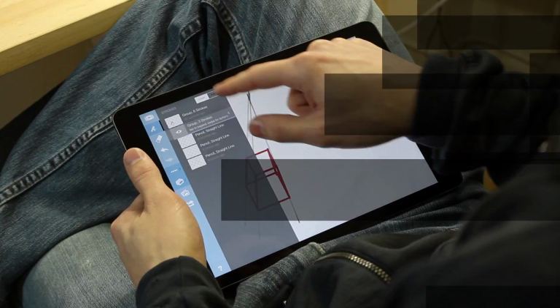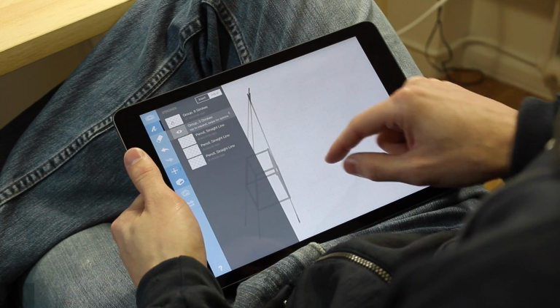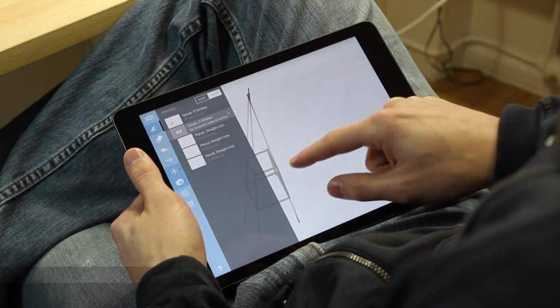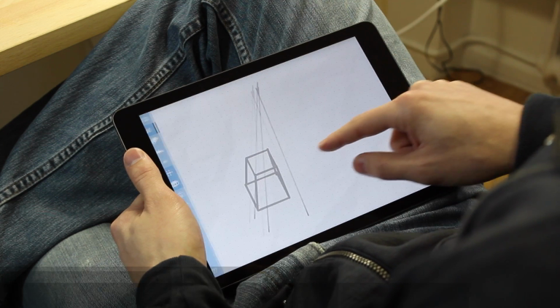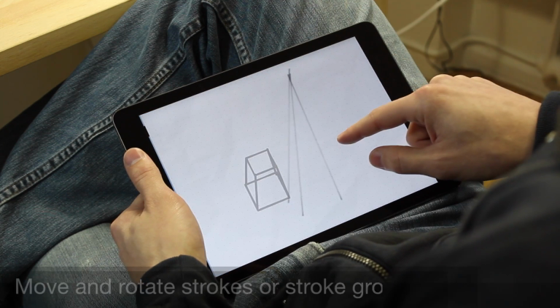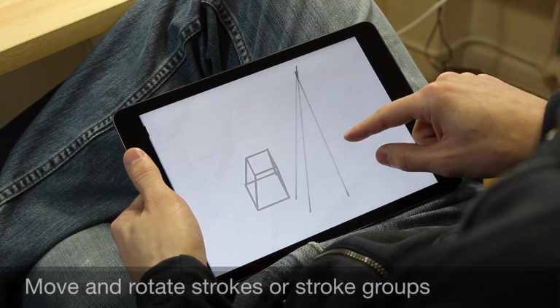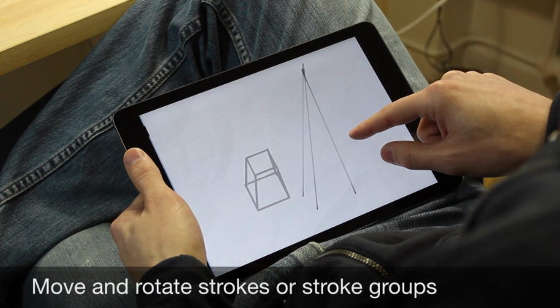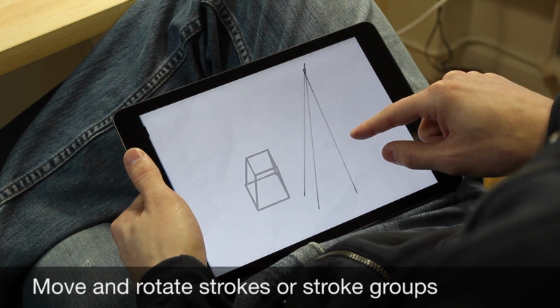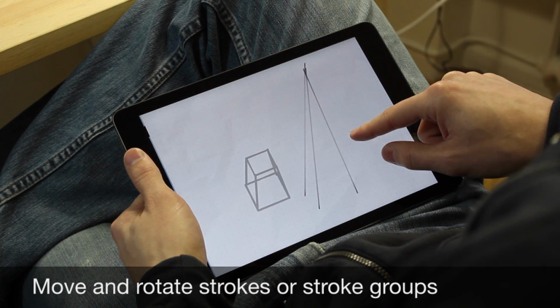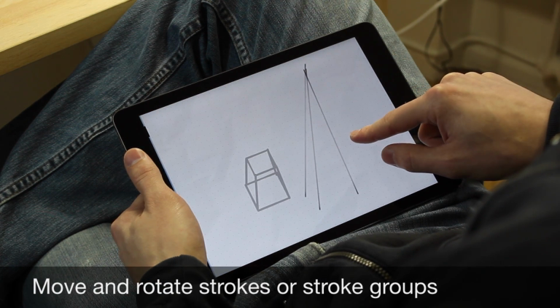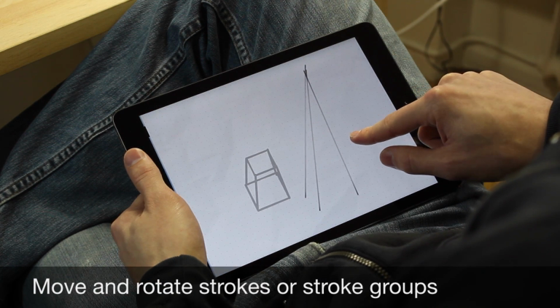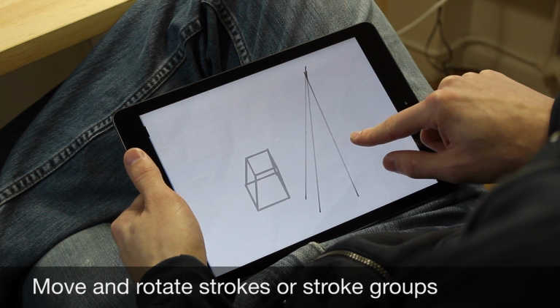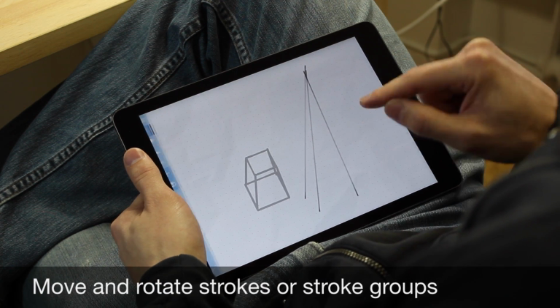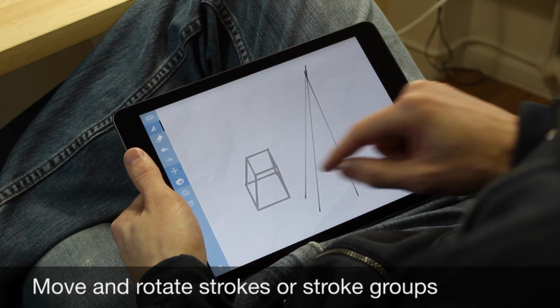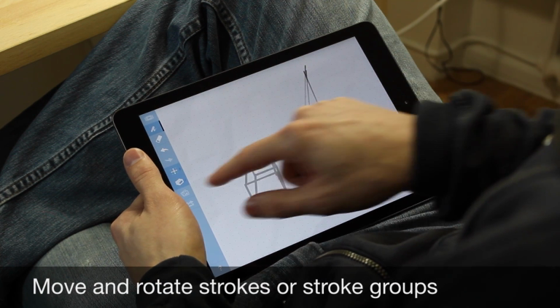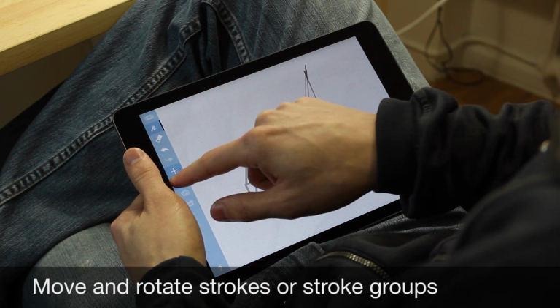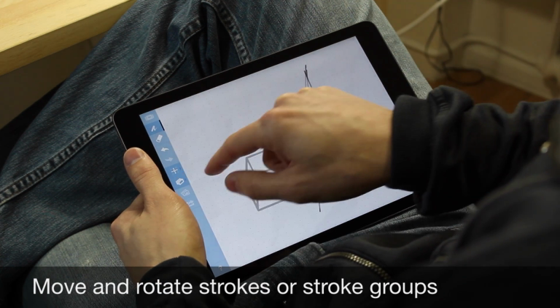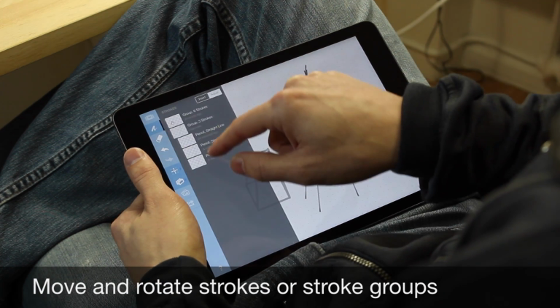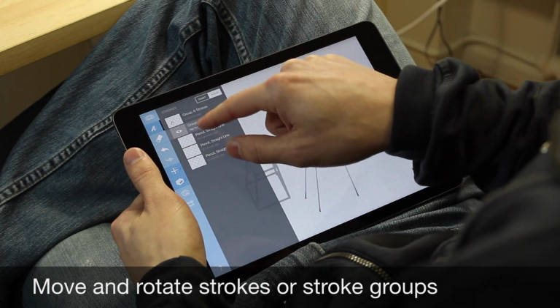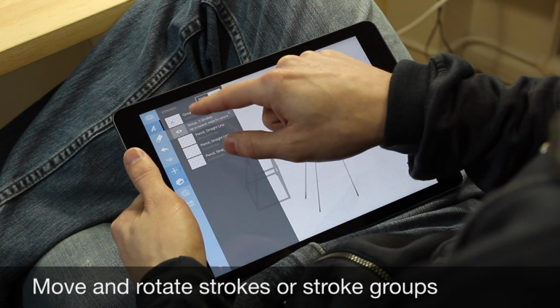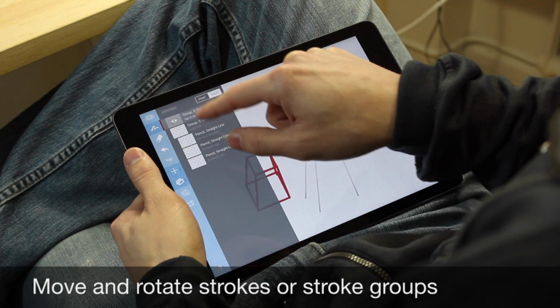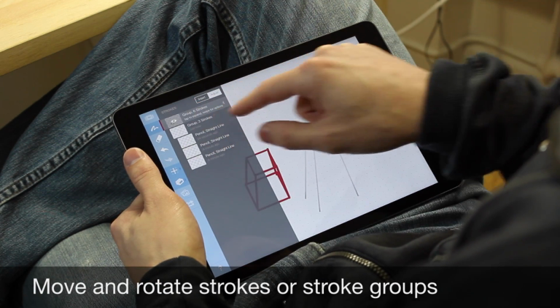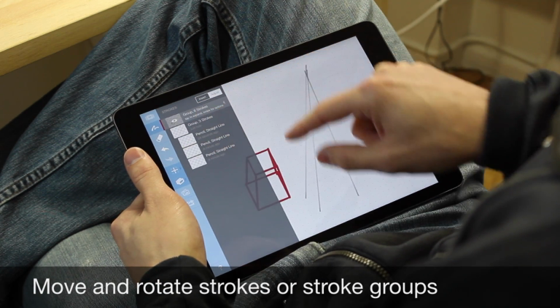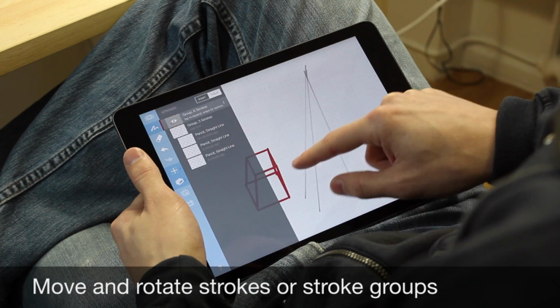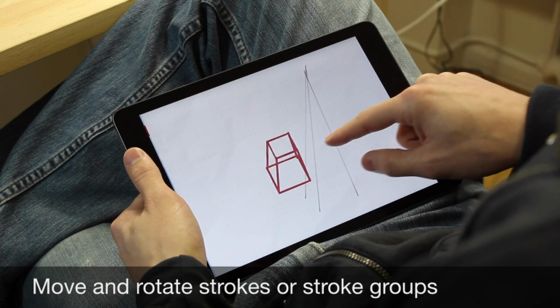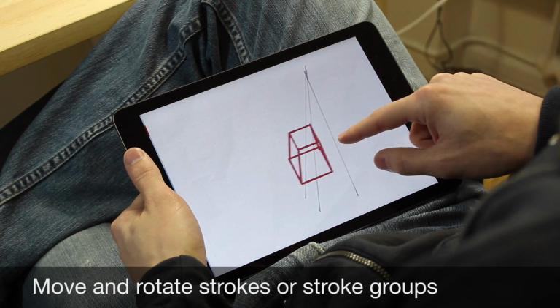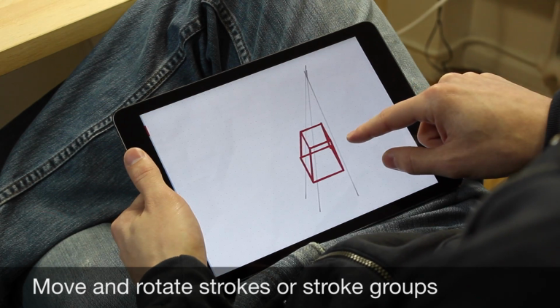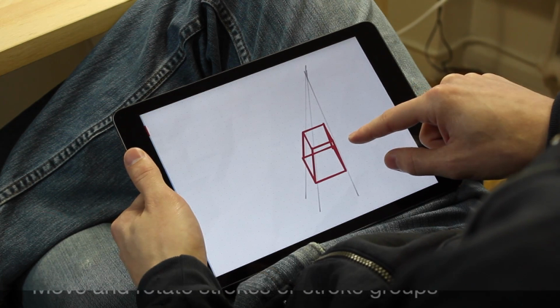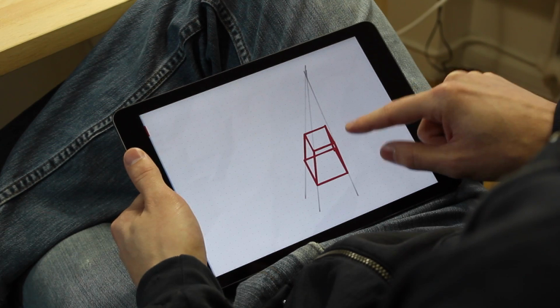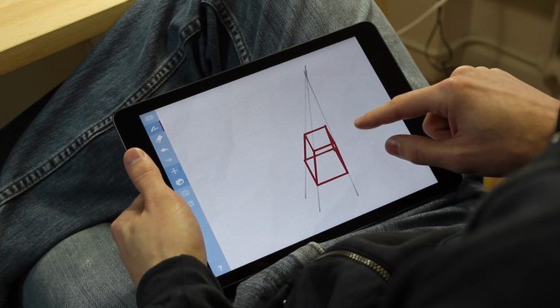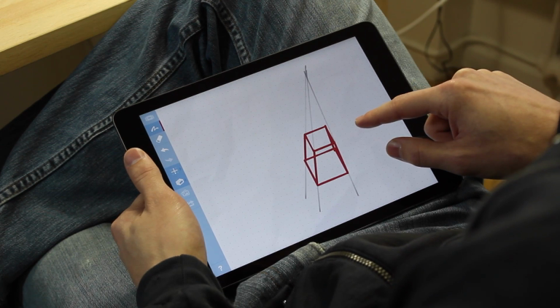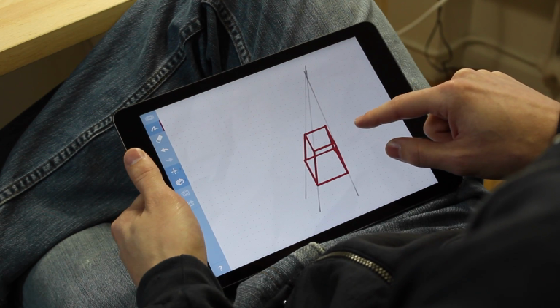Speaking of moving my line, I can now quite literally move my lines, and rotate them, and even lengthen or shorten them without changing the line weight.